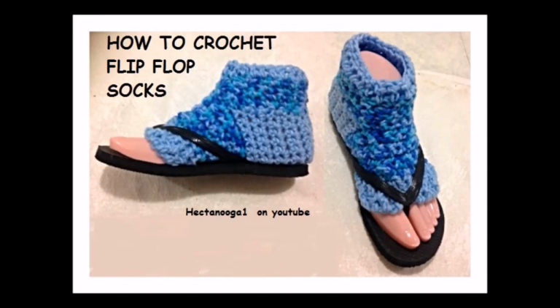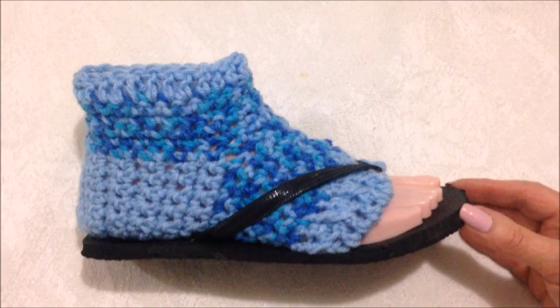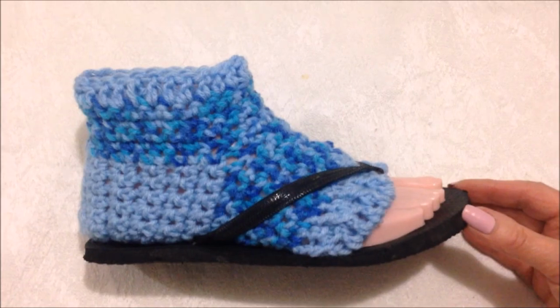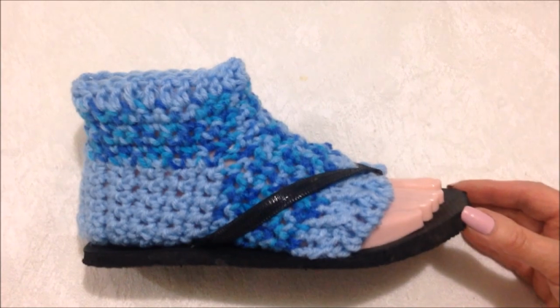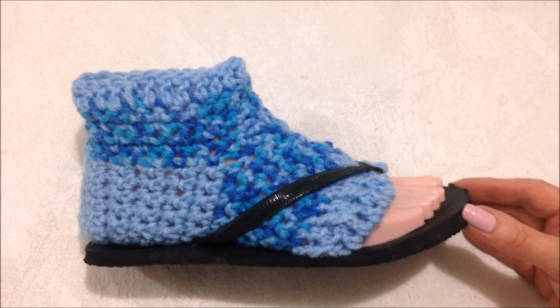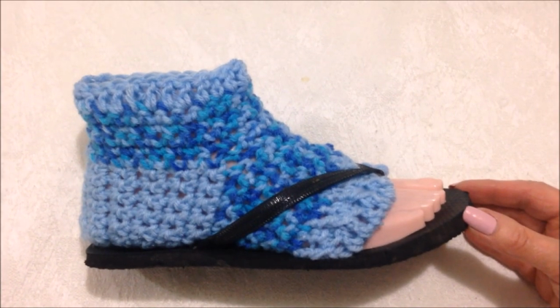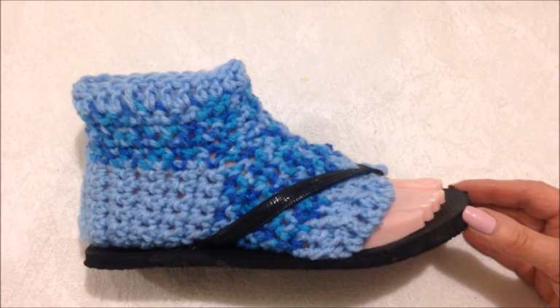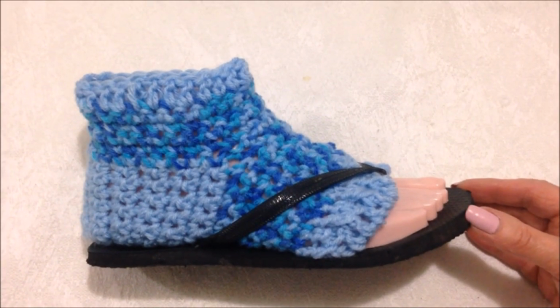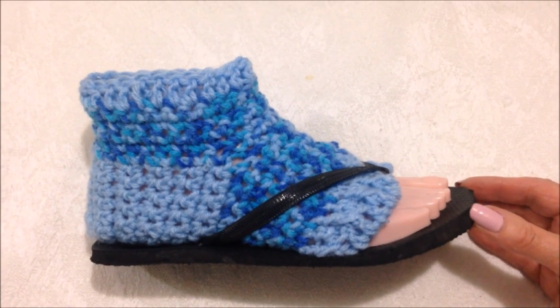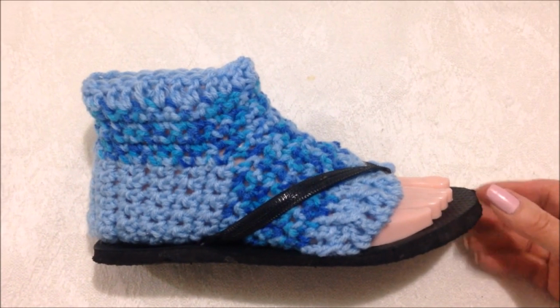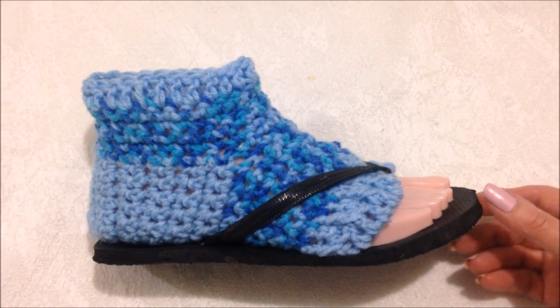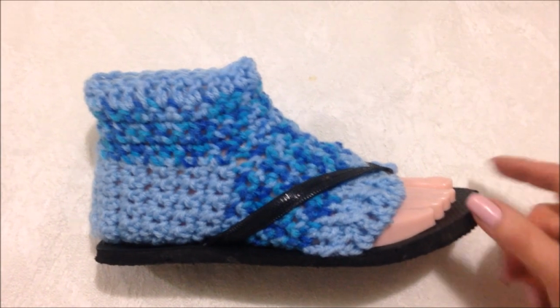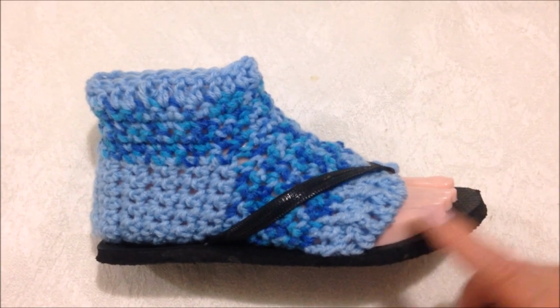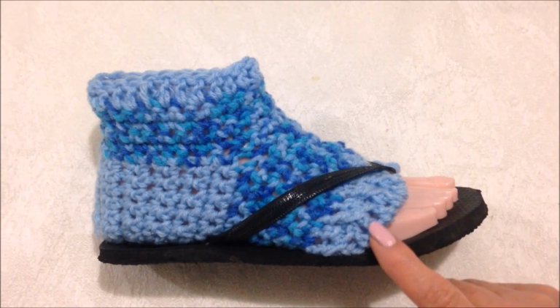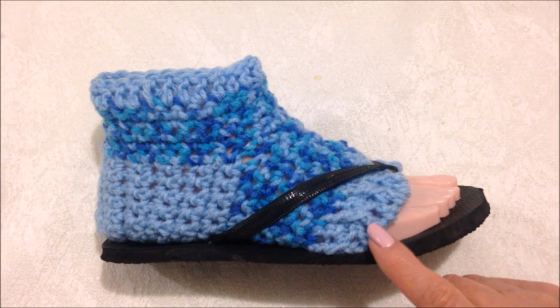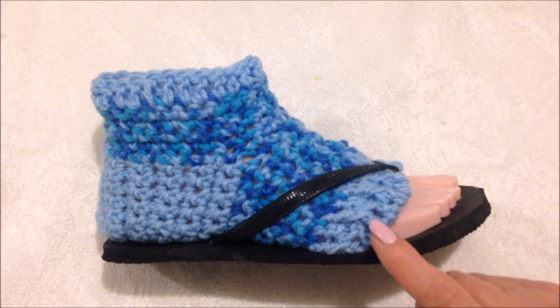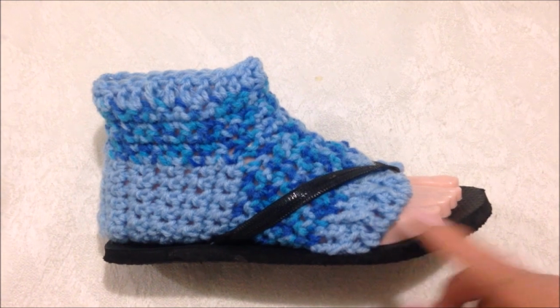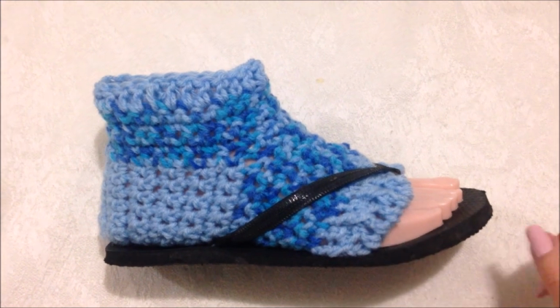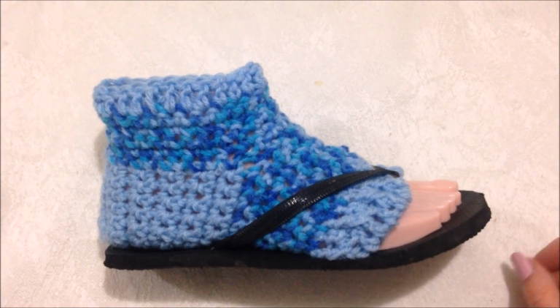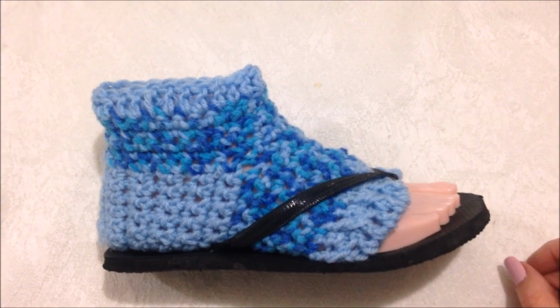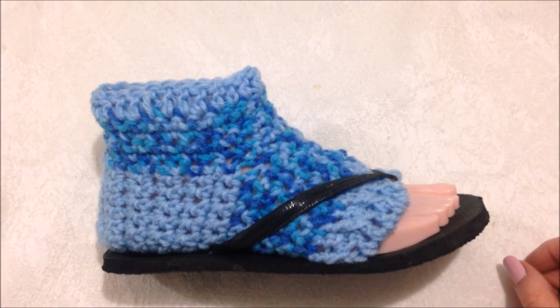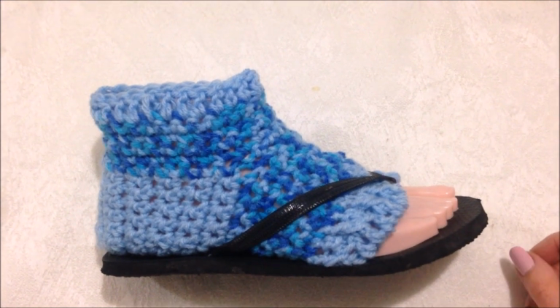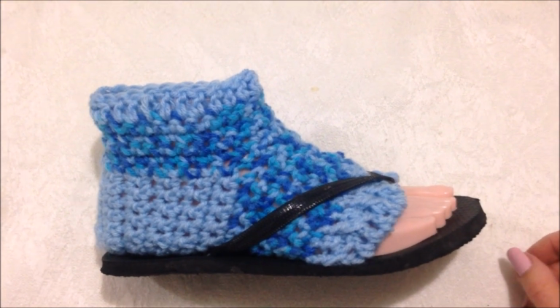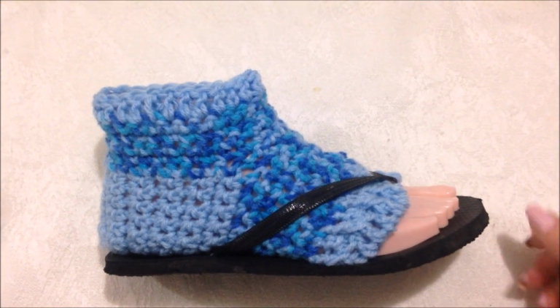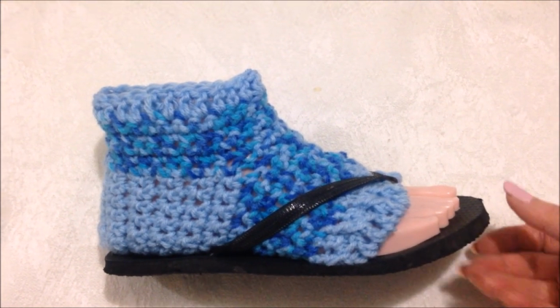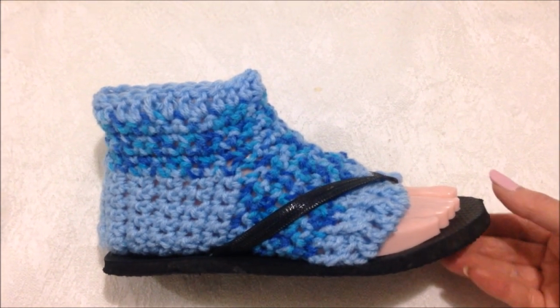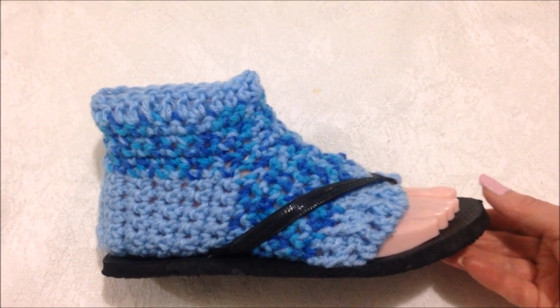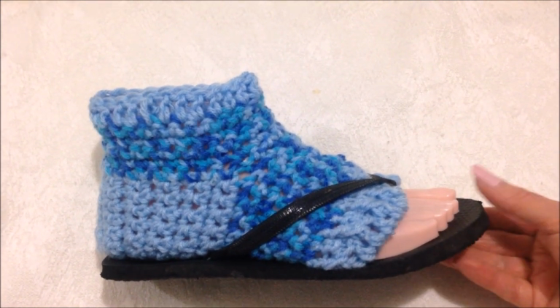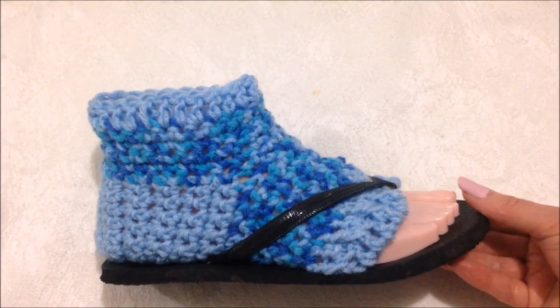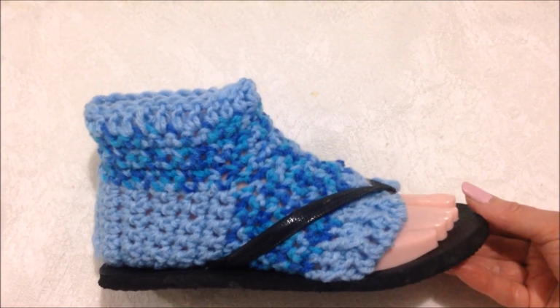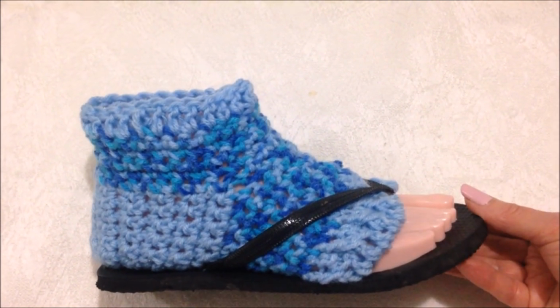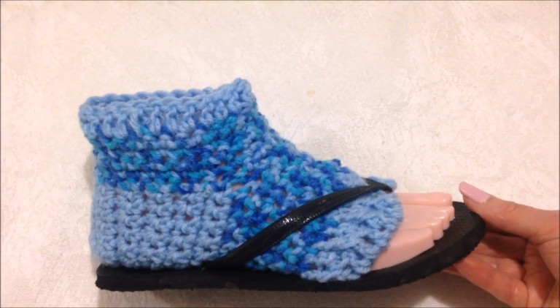Hi everyone, this is Emmy. Today I'm going to show you how to crochet flip-flop socks. So let's get started.